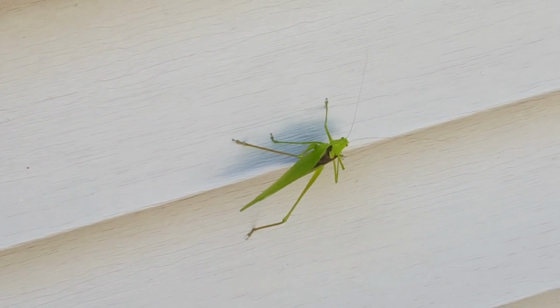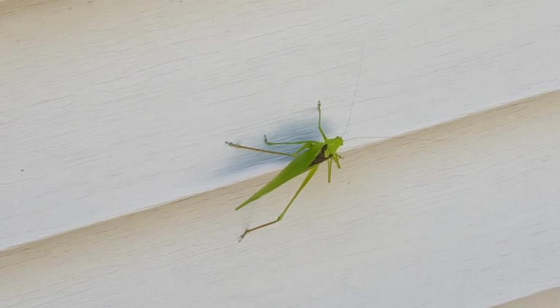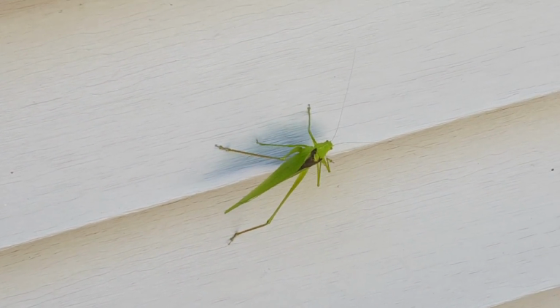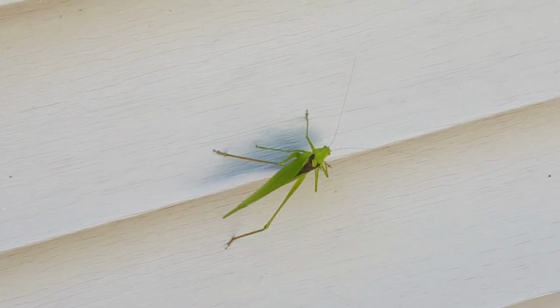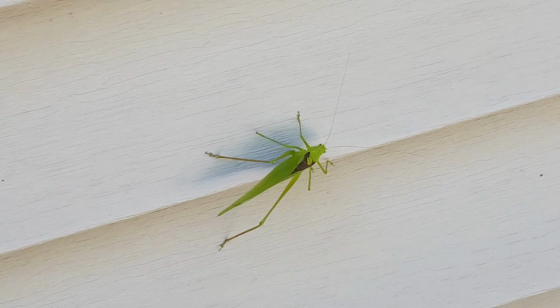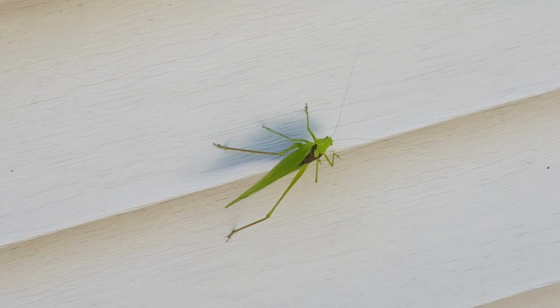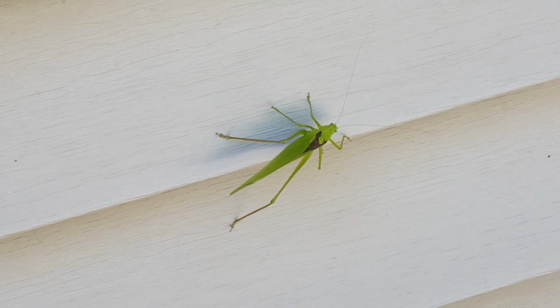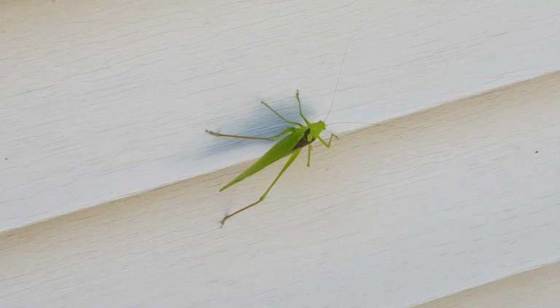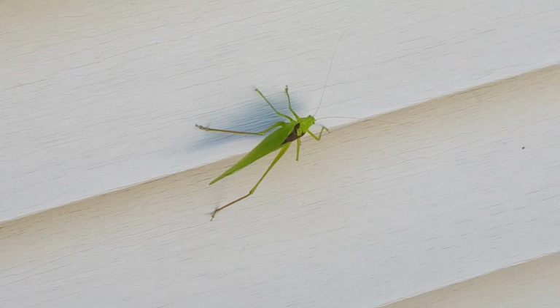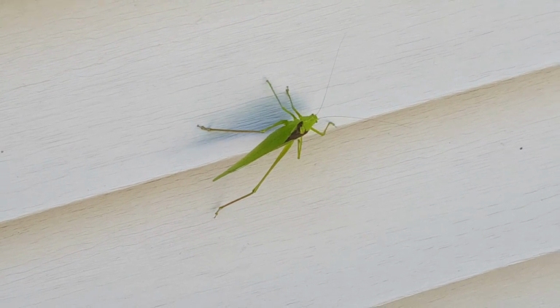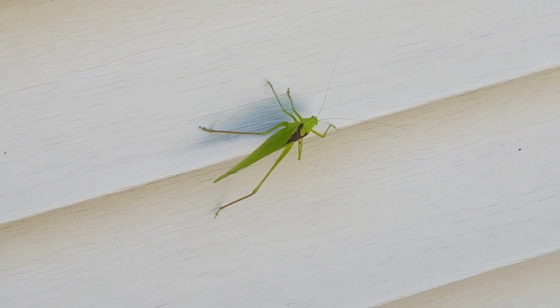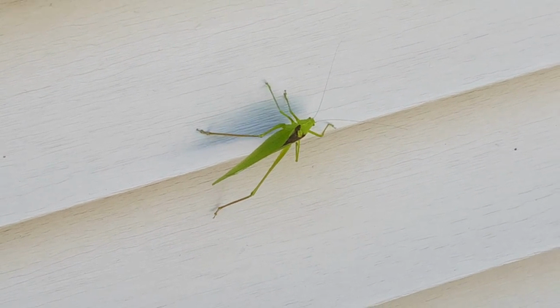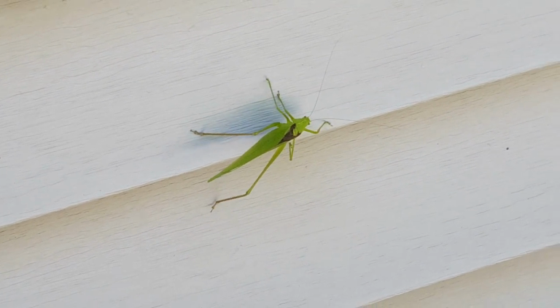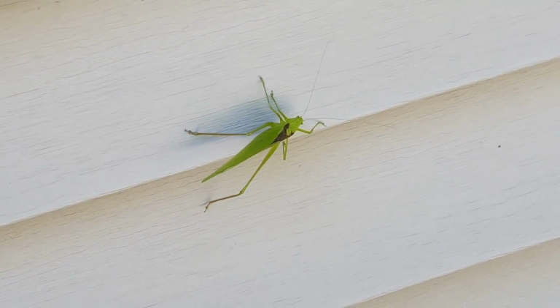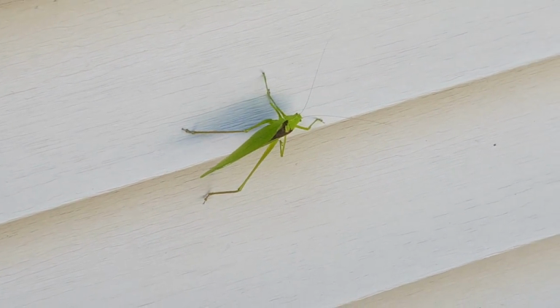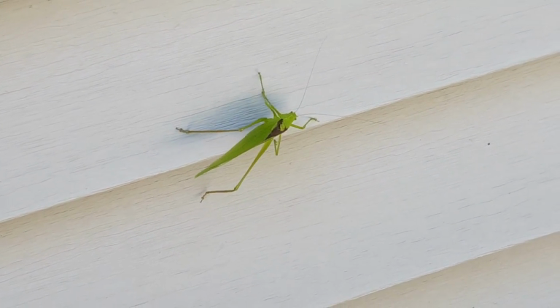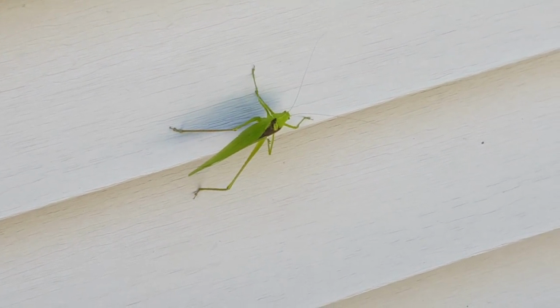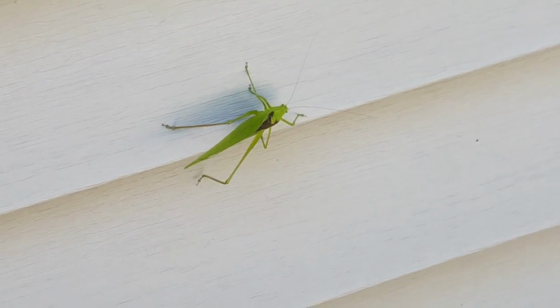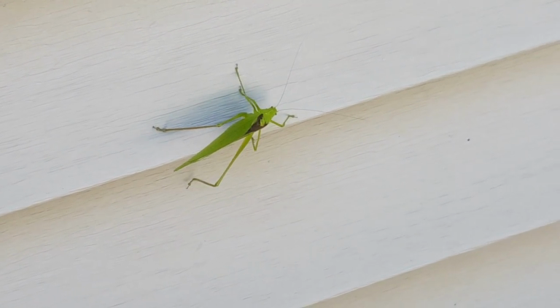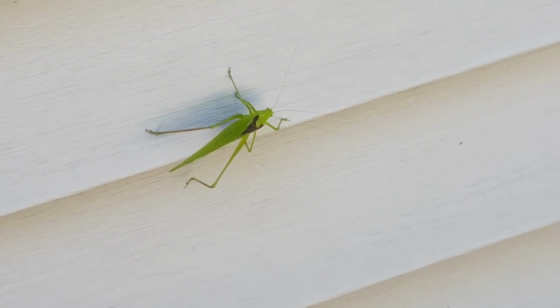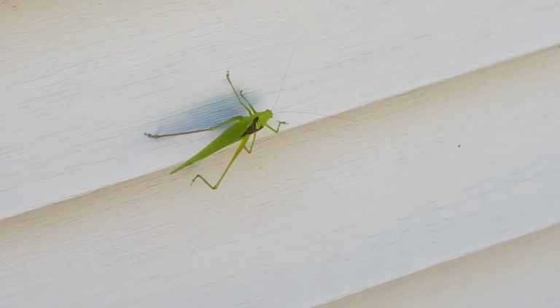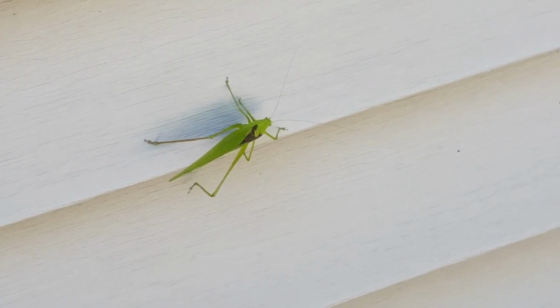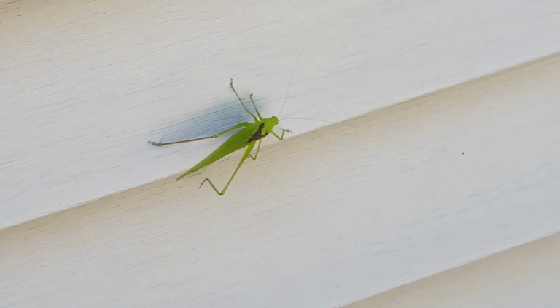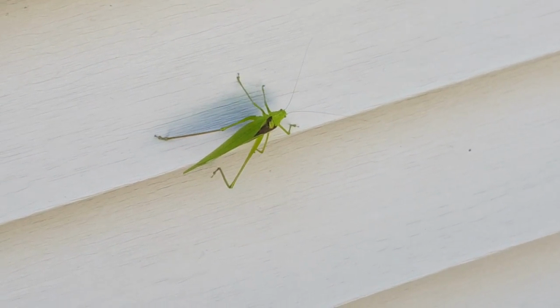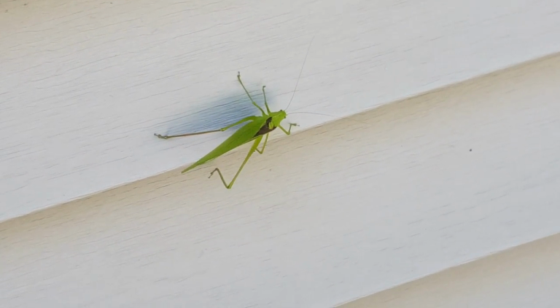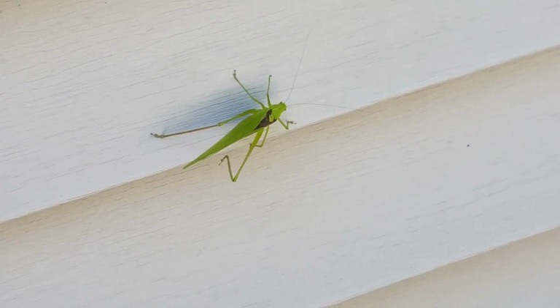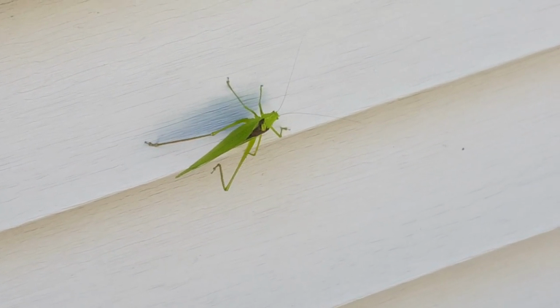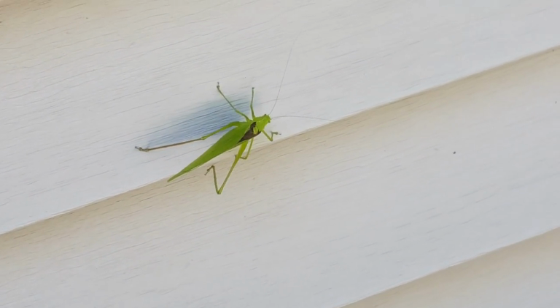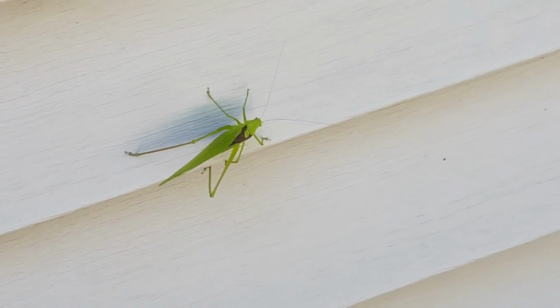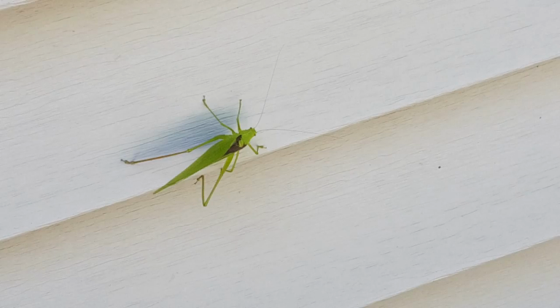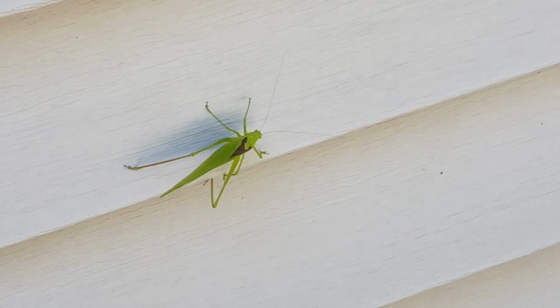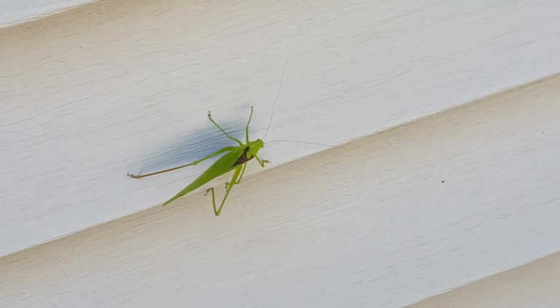Oh my gosh, I'm like so scared to go weed my garden now. It is a jungle in there but I don't want to touch one of those — no. This is a good excuse.